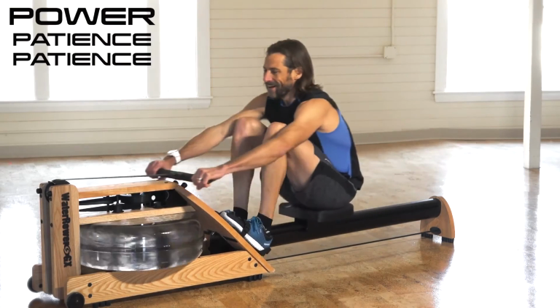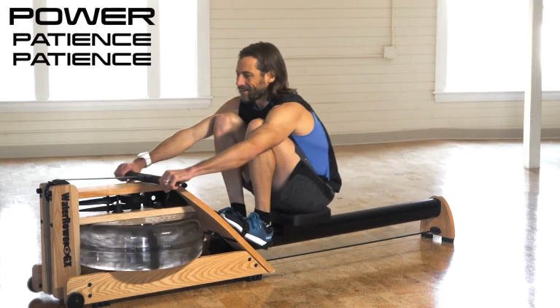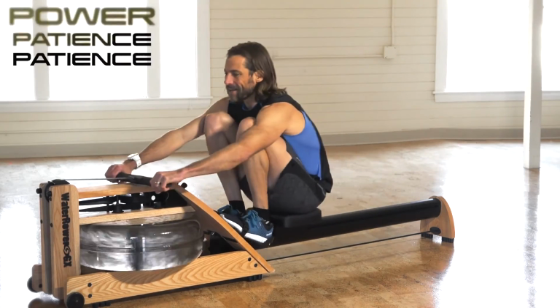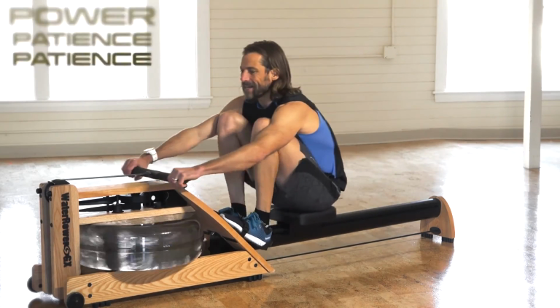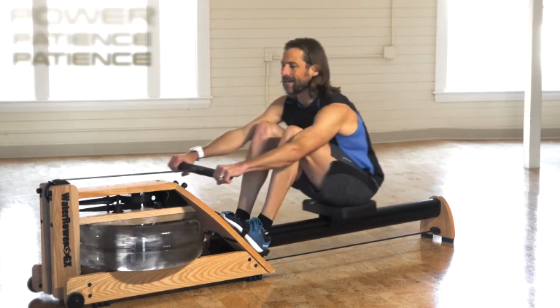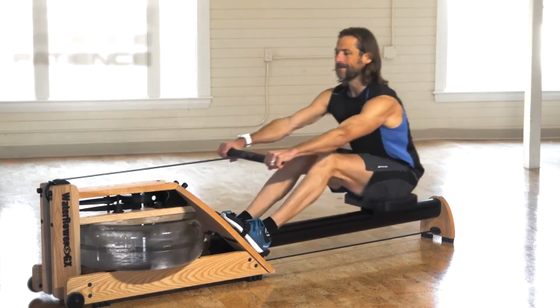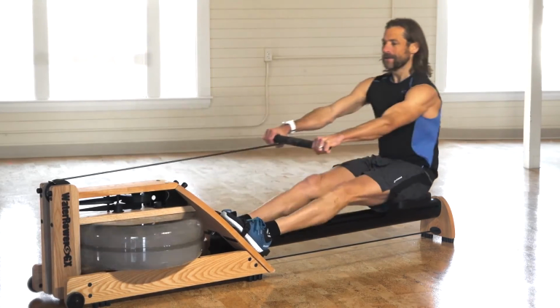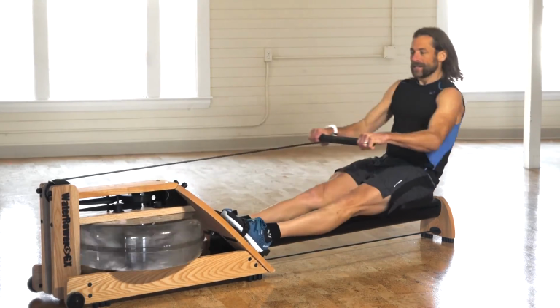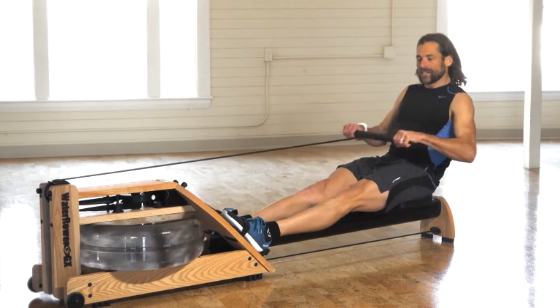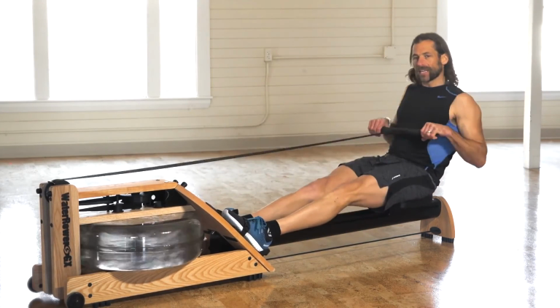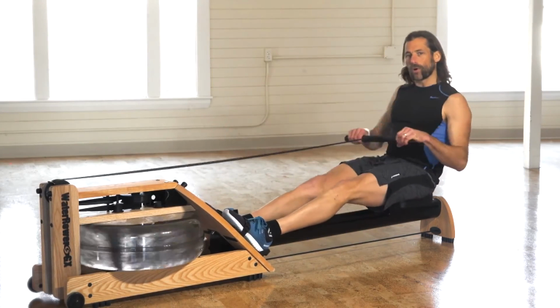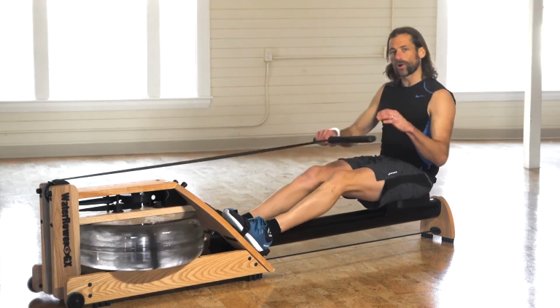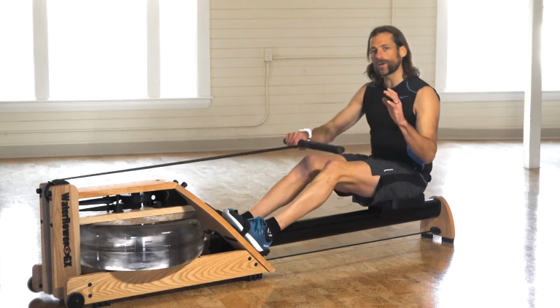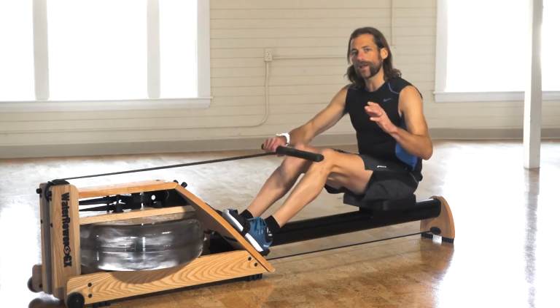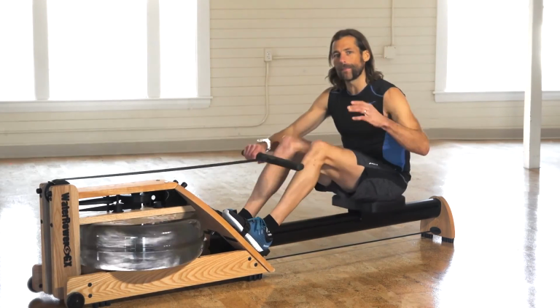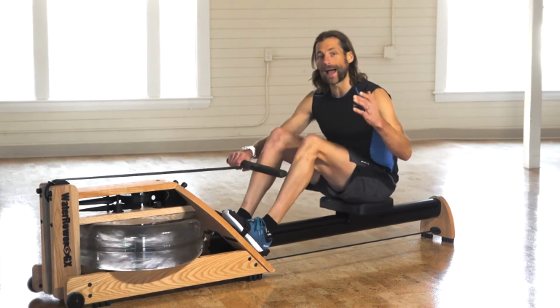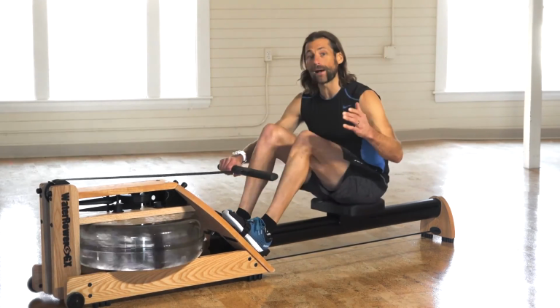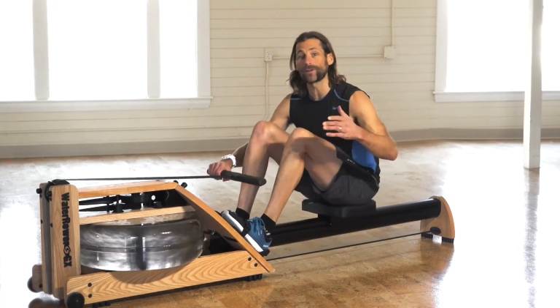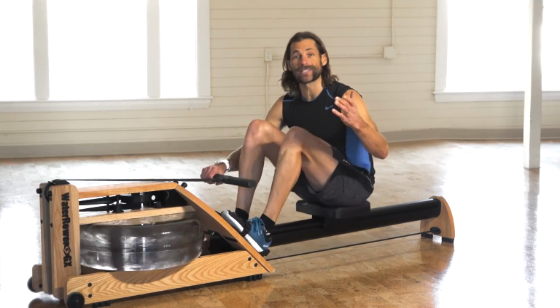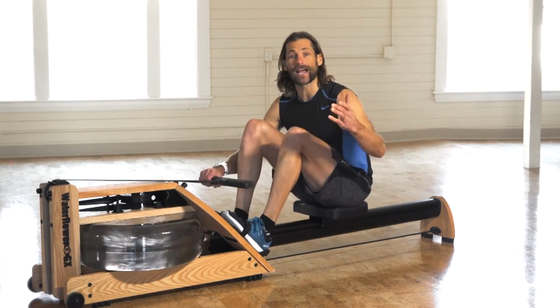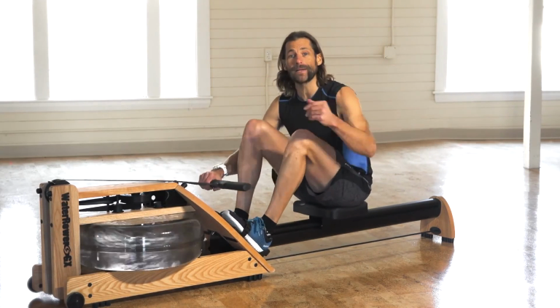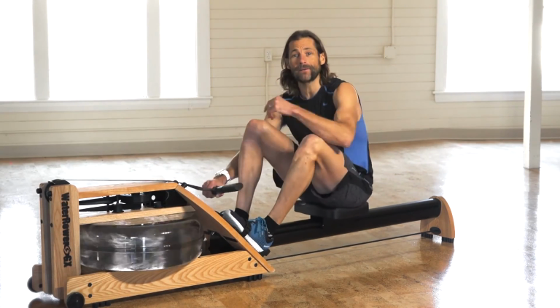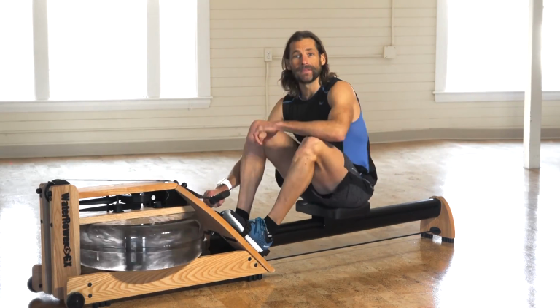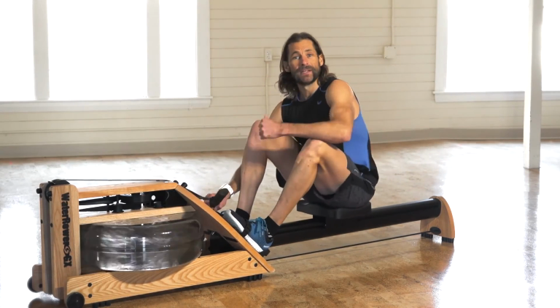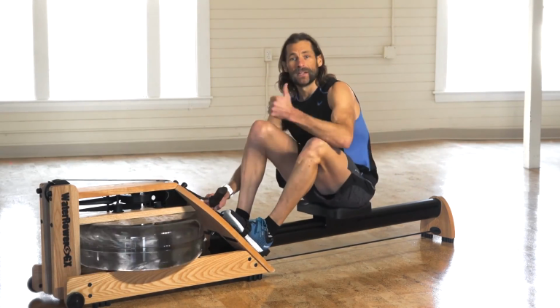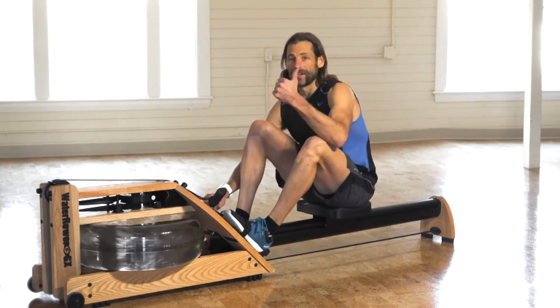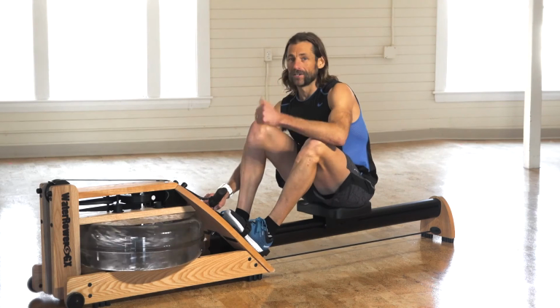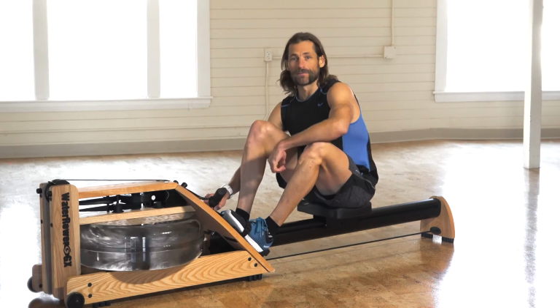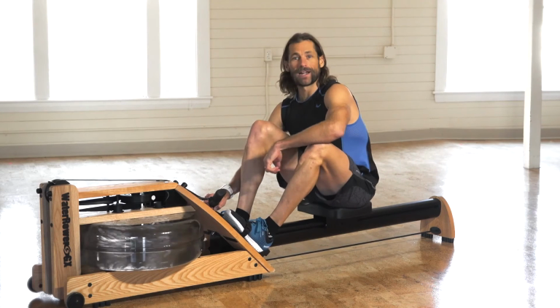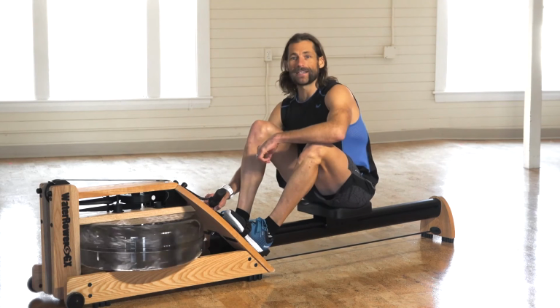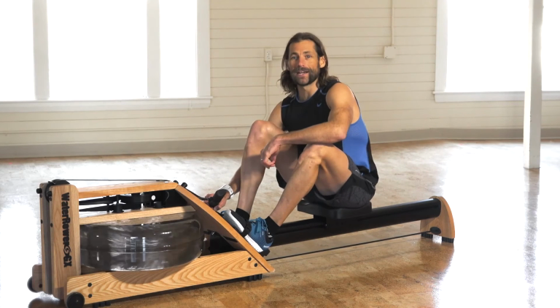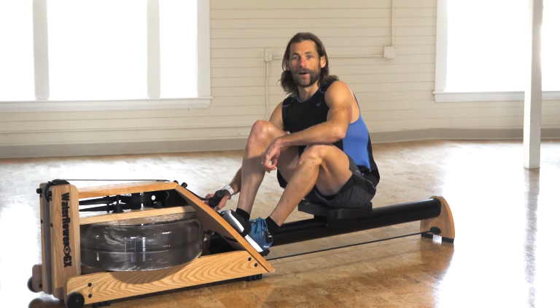You've got the order, the power, the timing — you're ready to go.